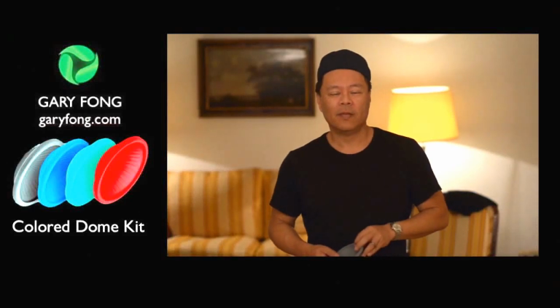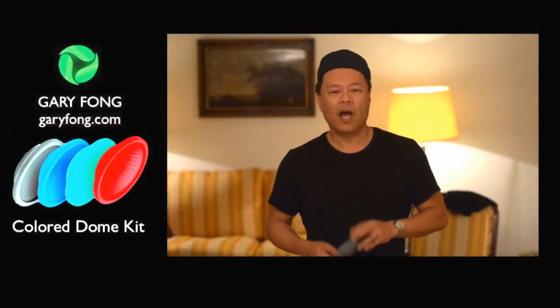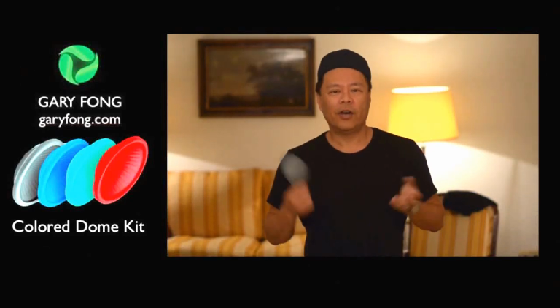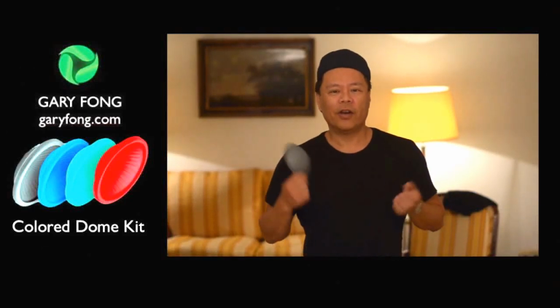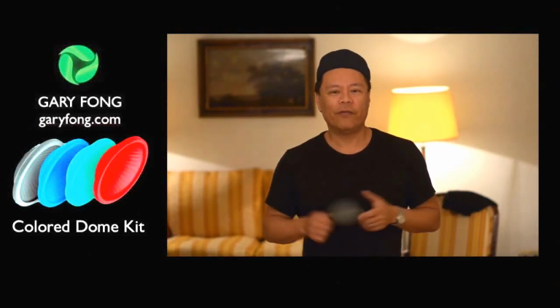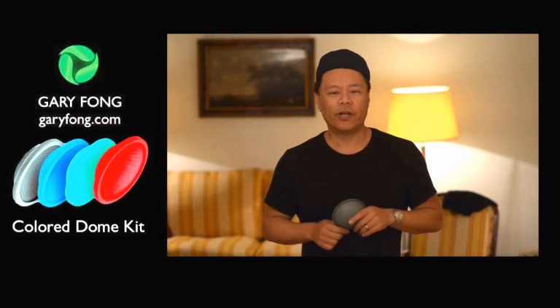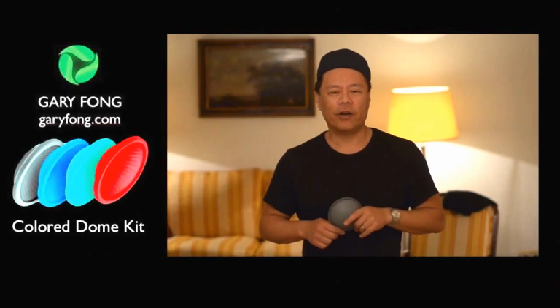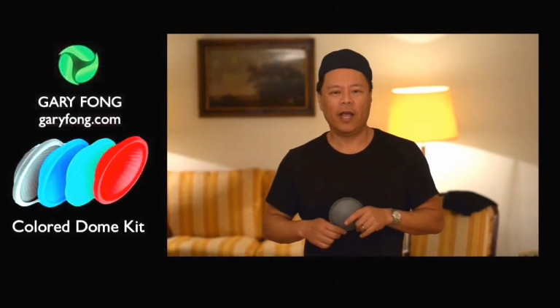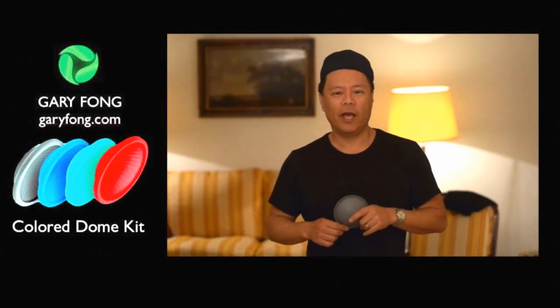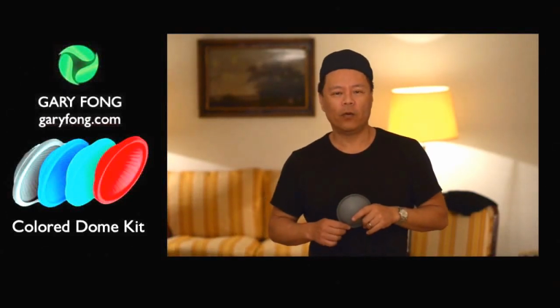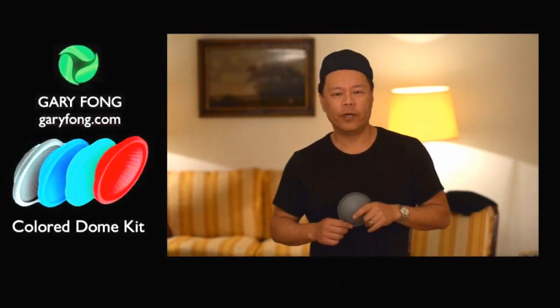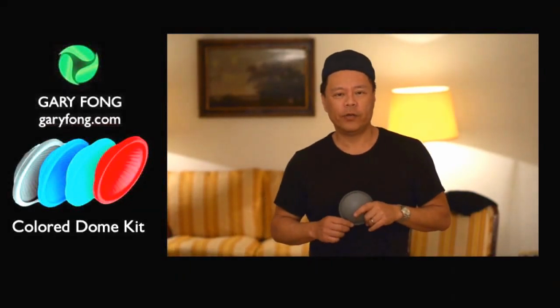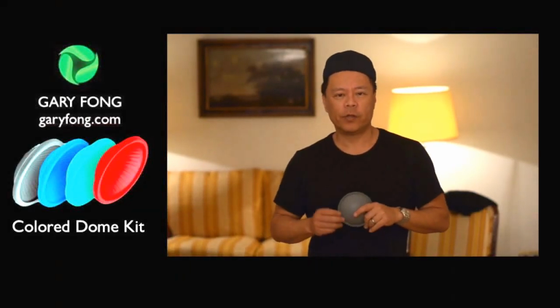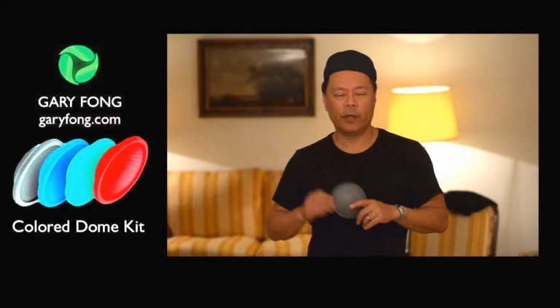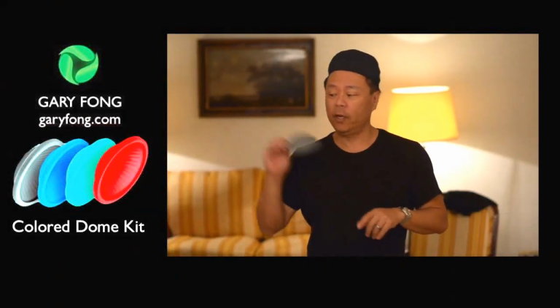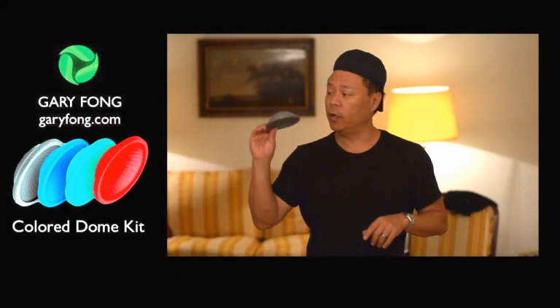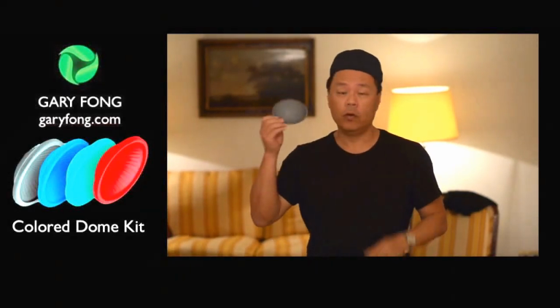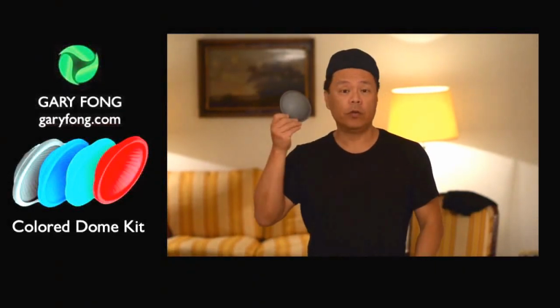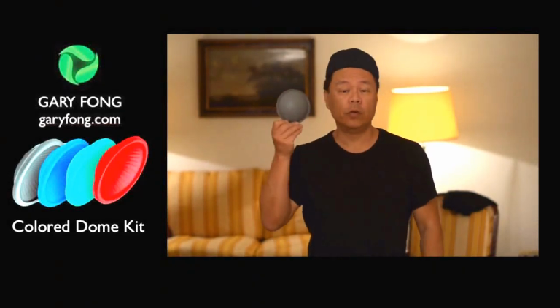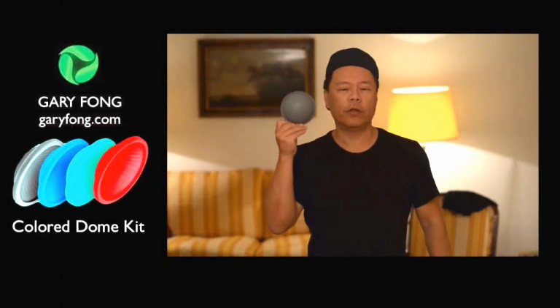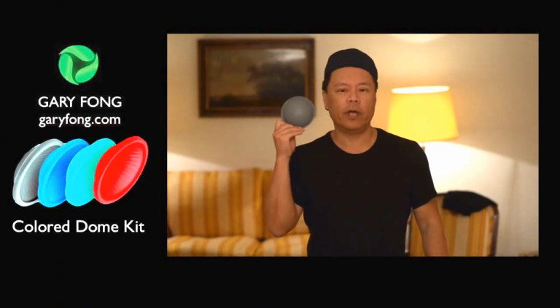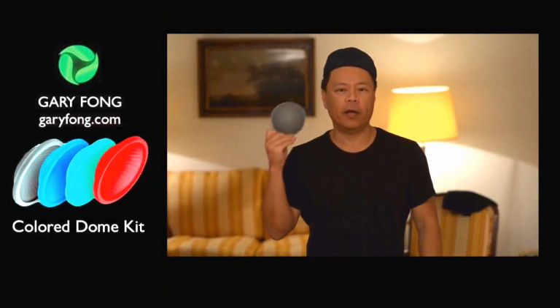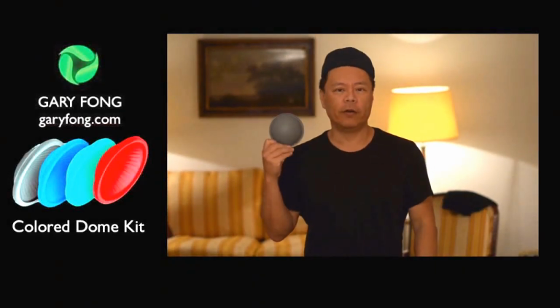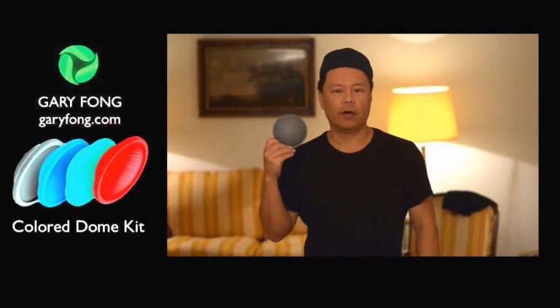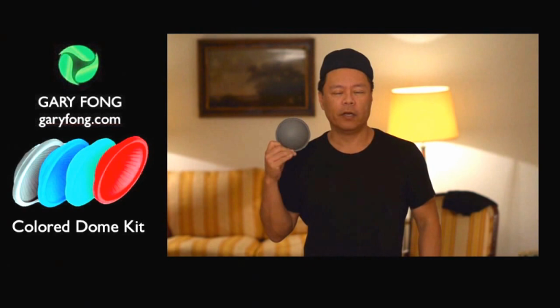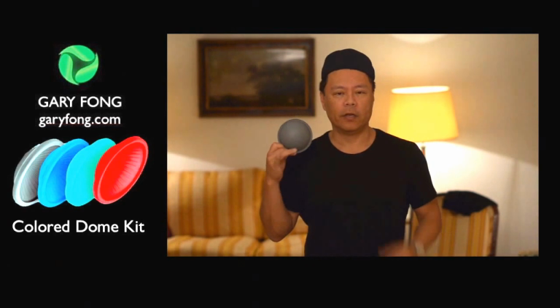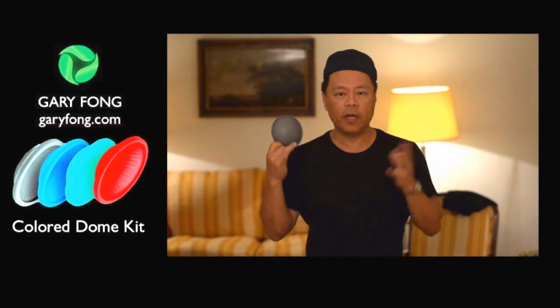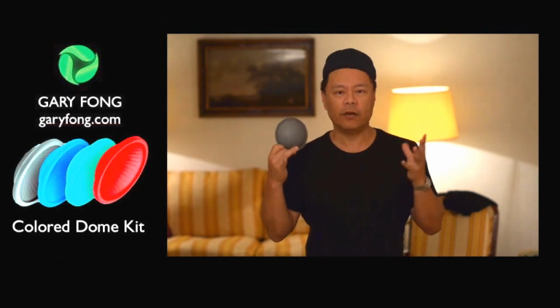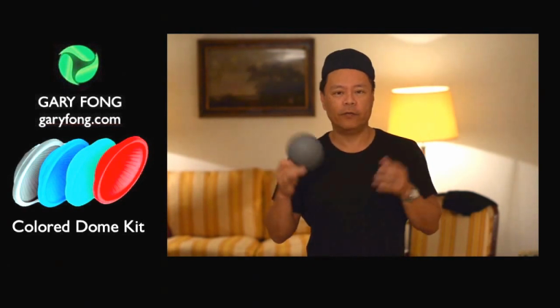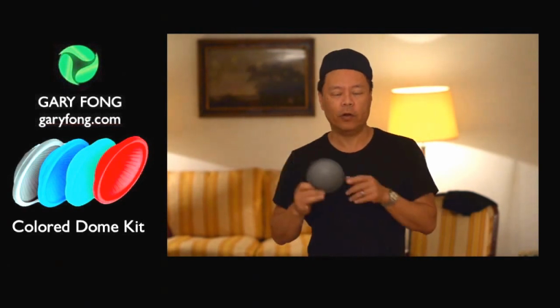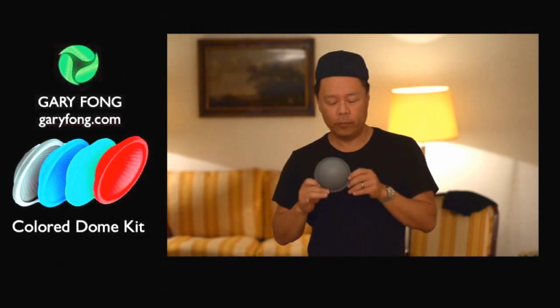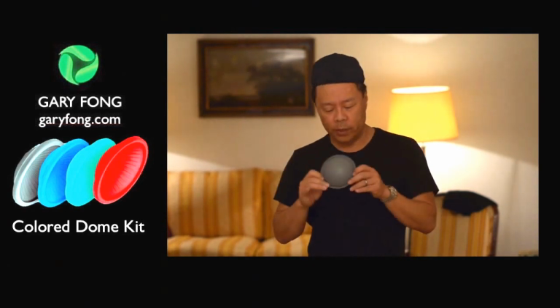Hi there, Gary Fong here, and I wanted to explain a new tool that we have in our little kit of domes.